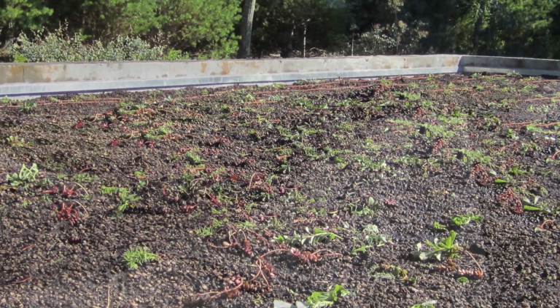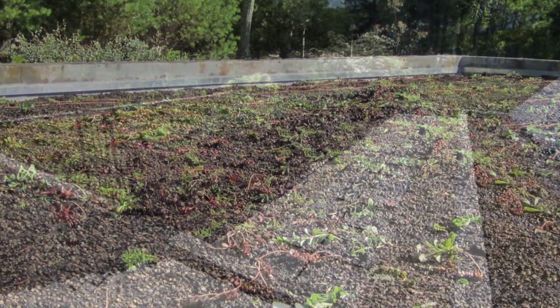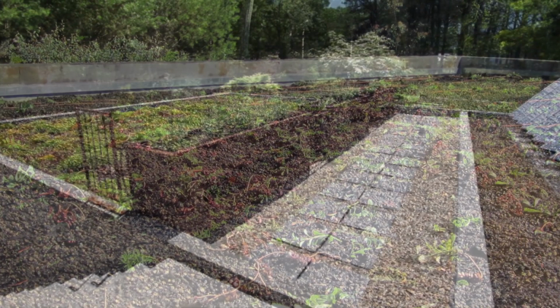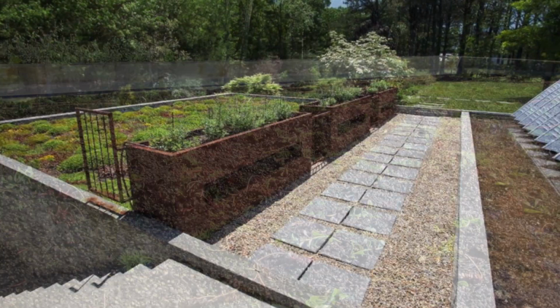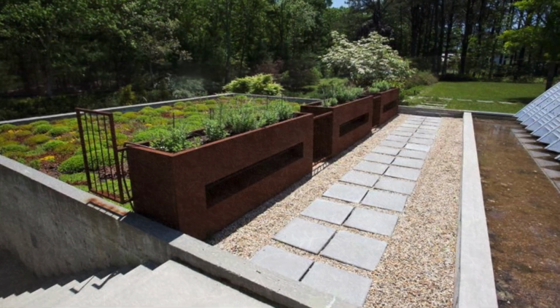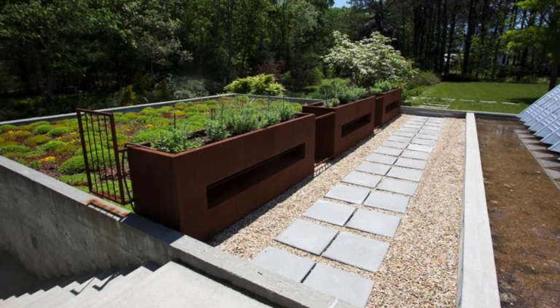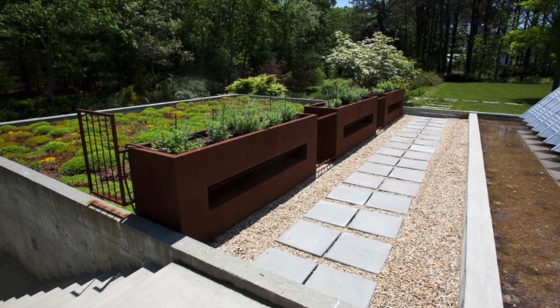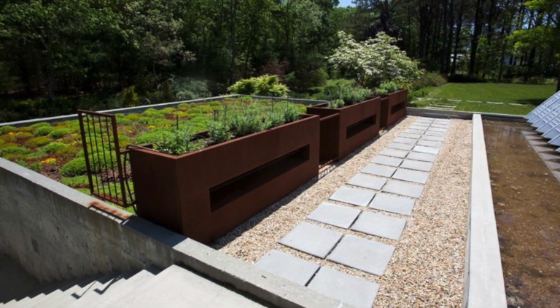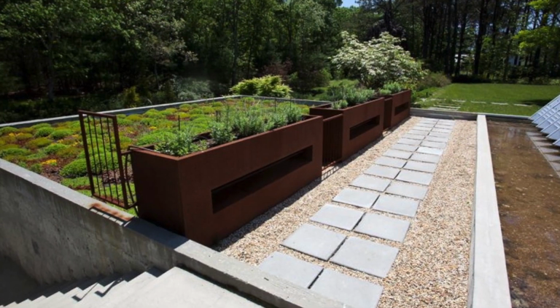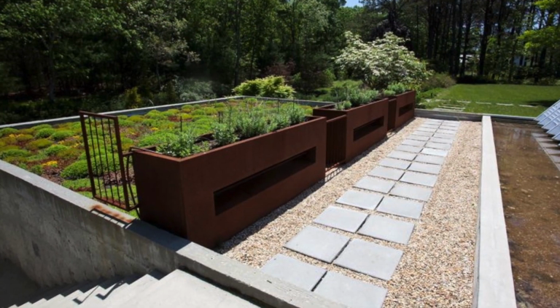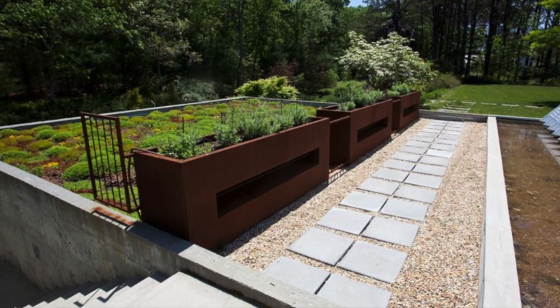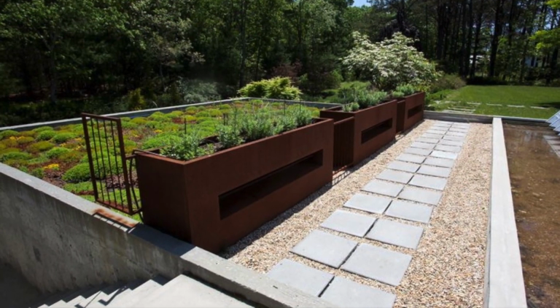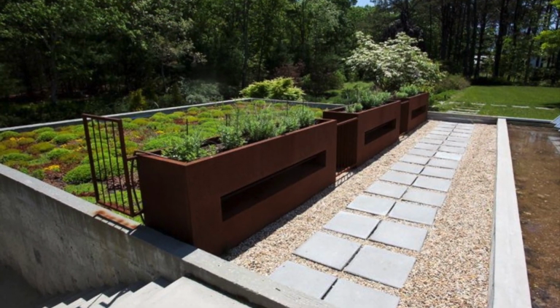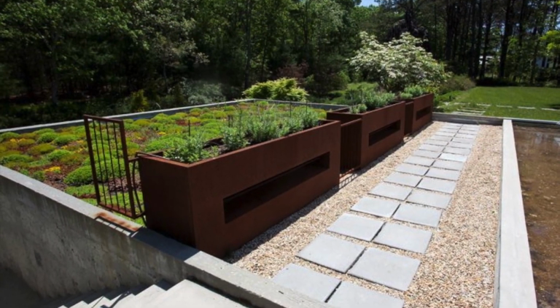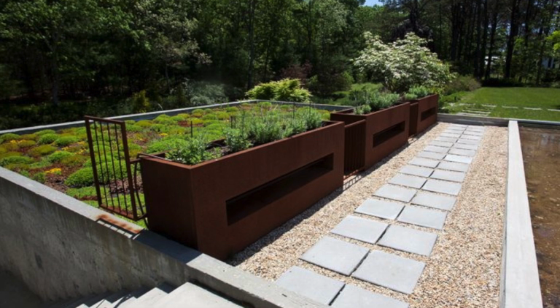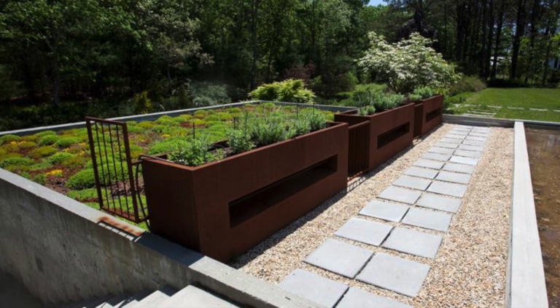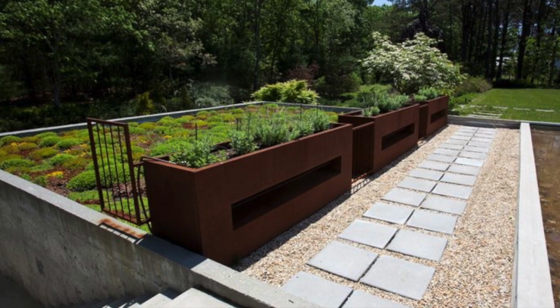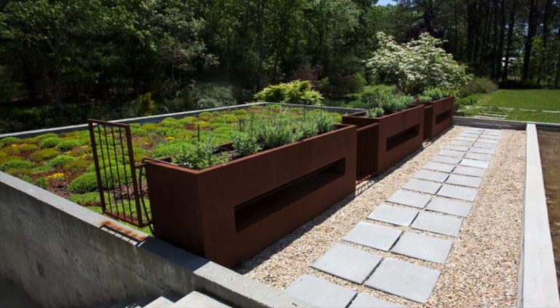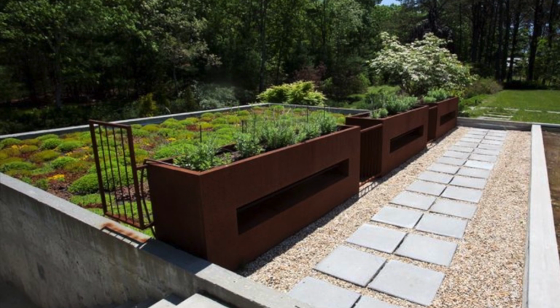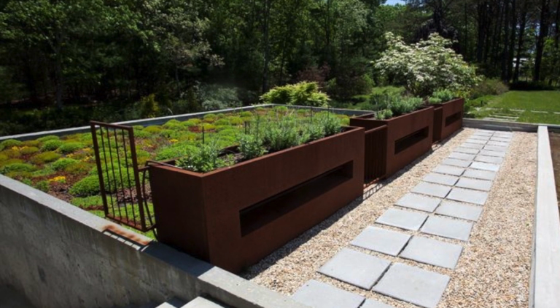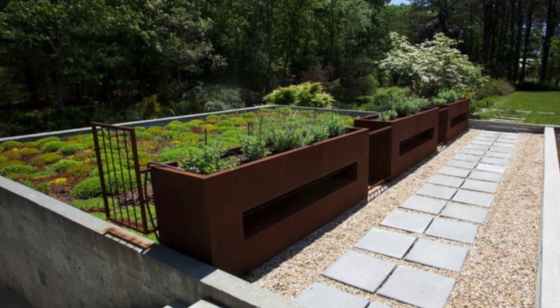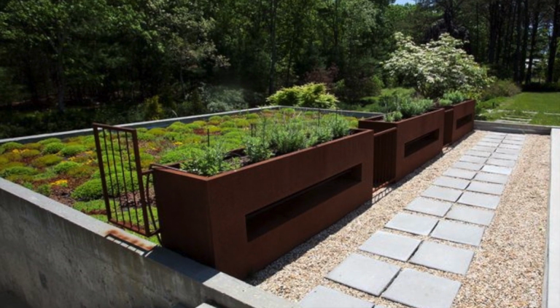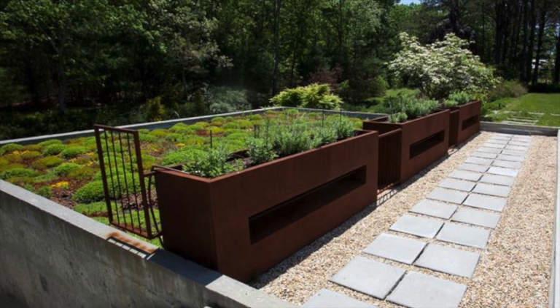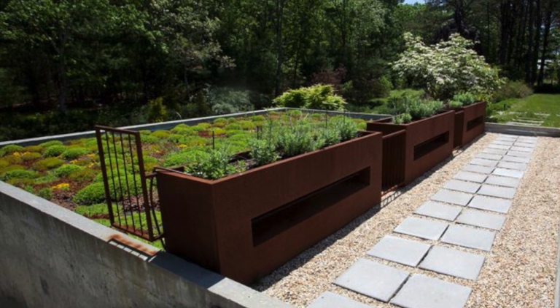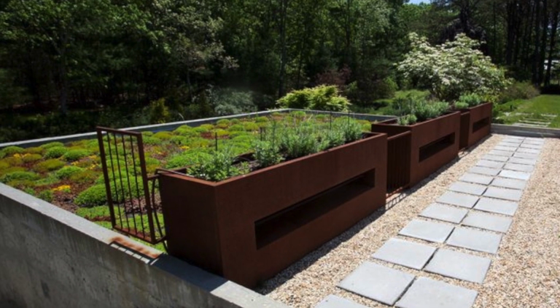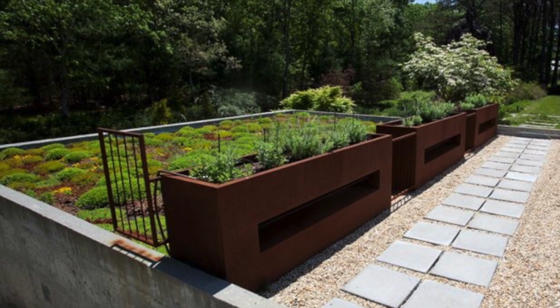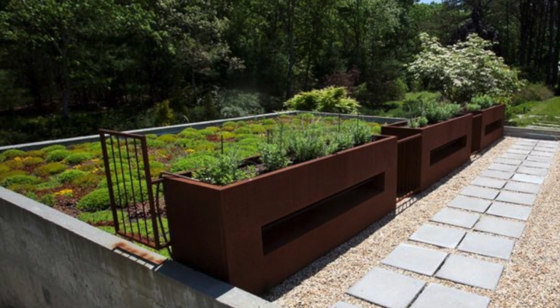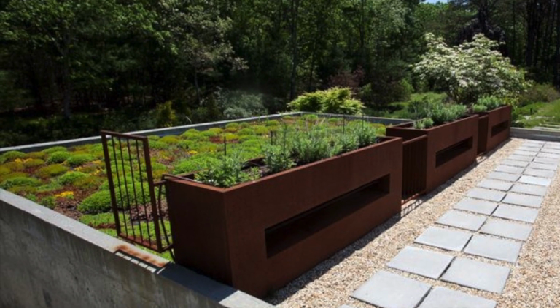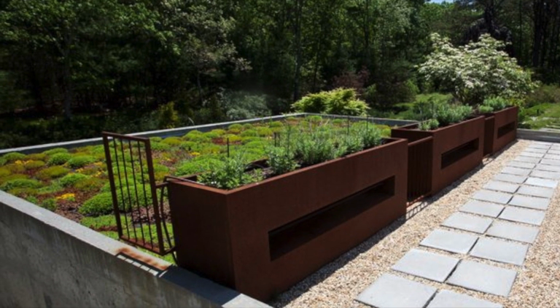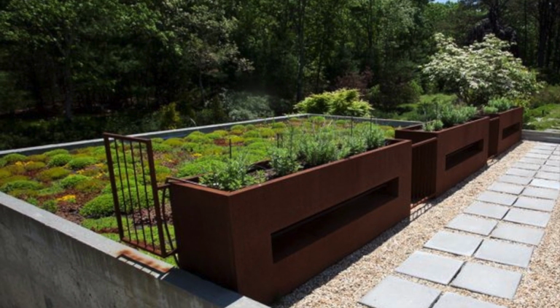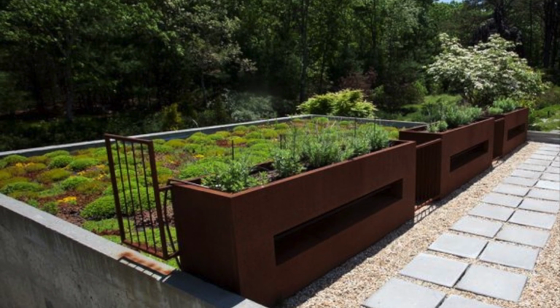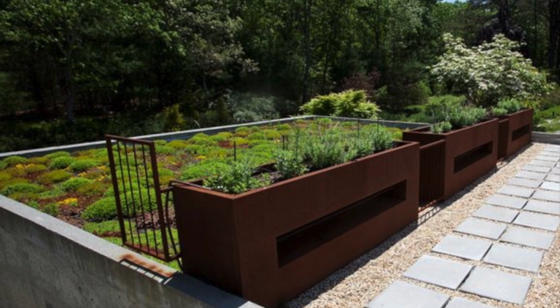The green roof acts in a manner such as an infinity pool. The vegetation blends into the background providing a seamless appearance.